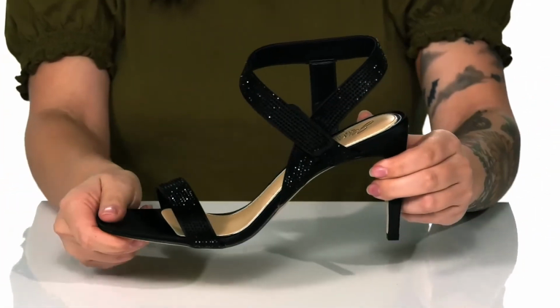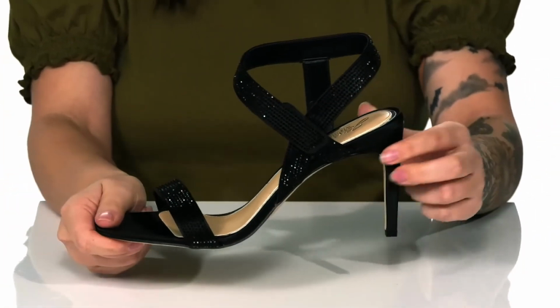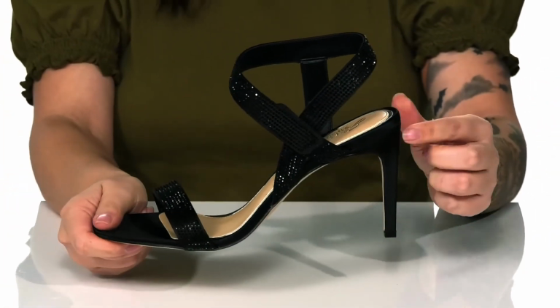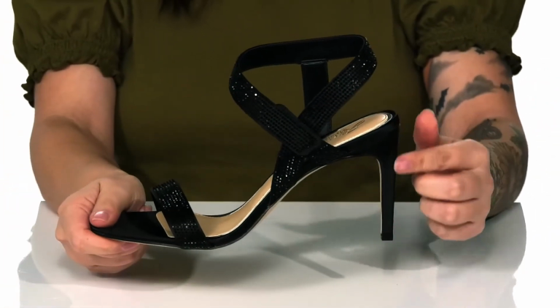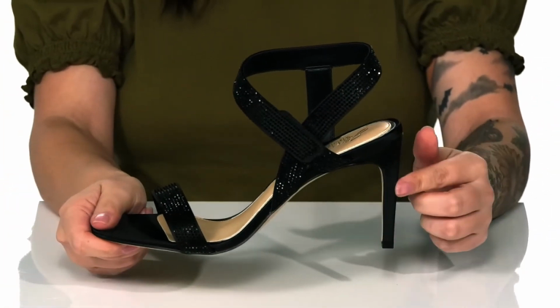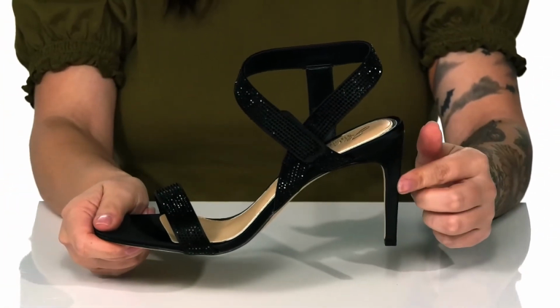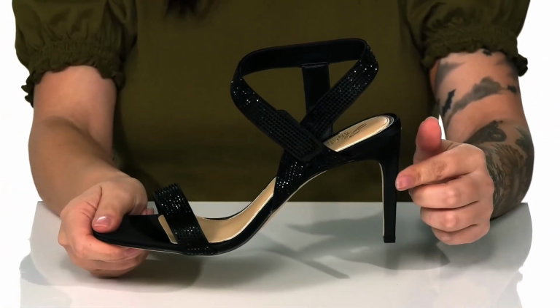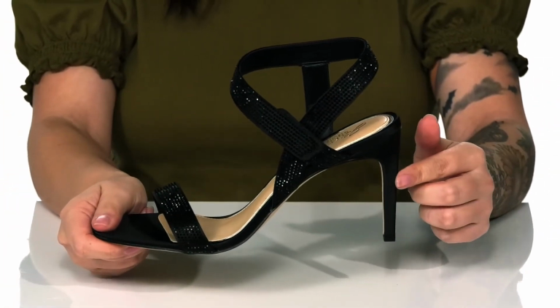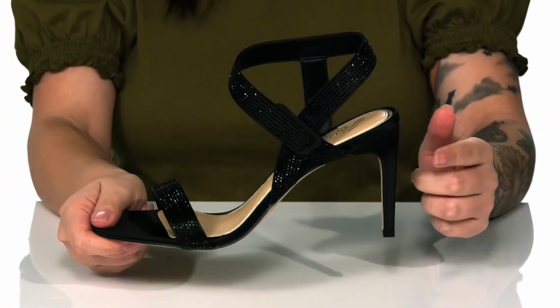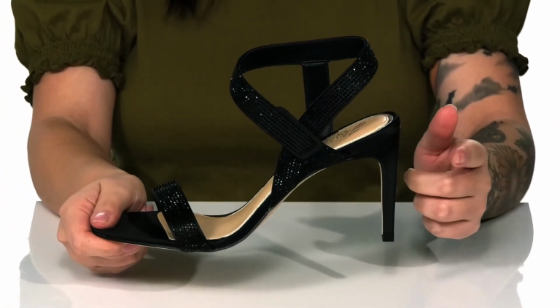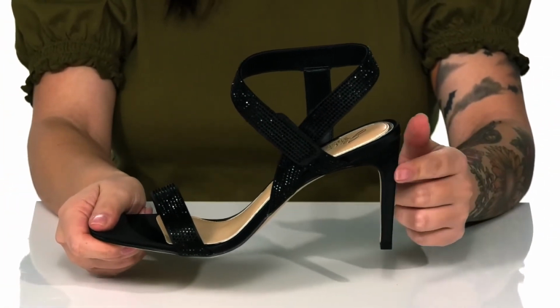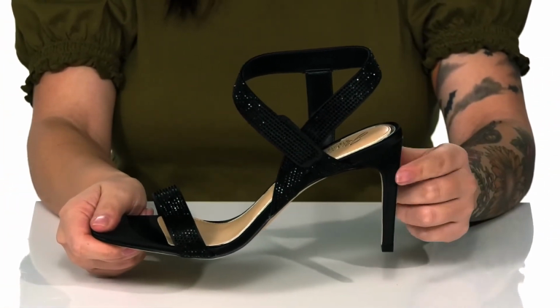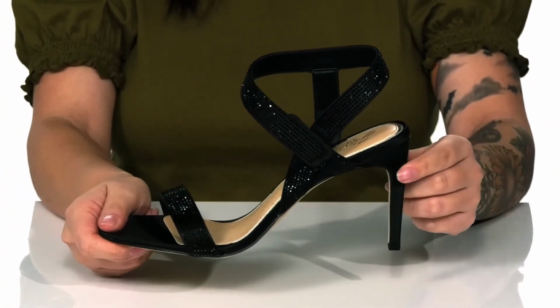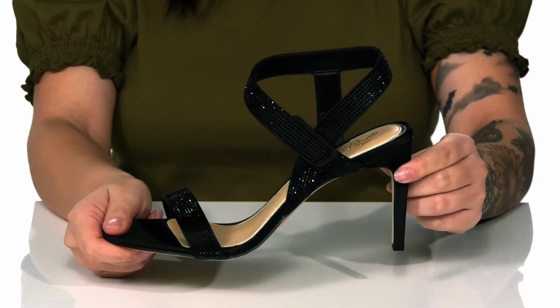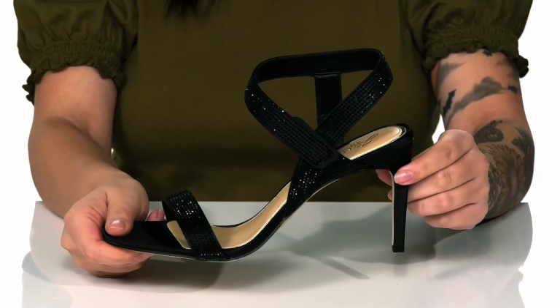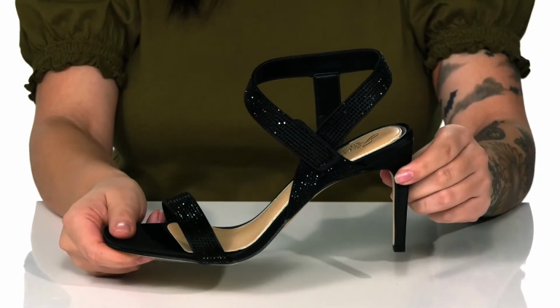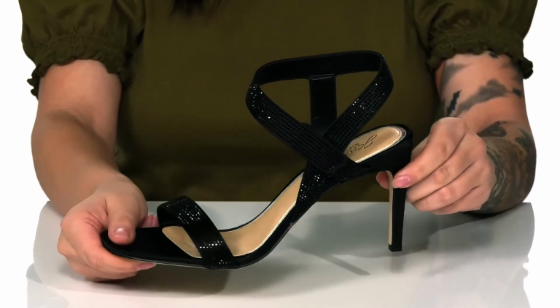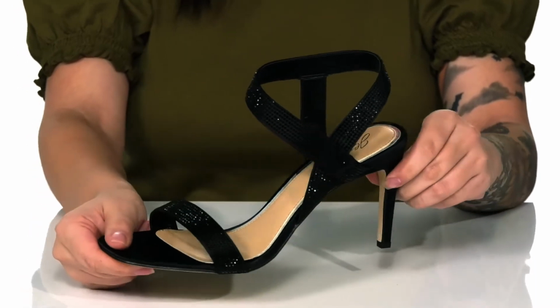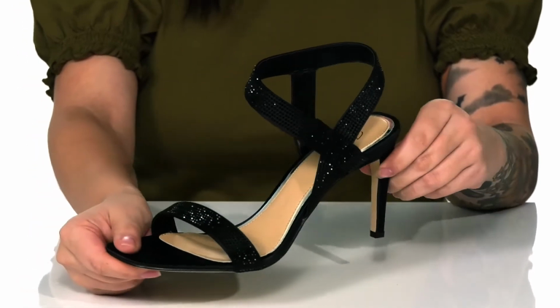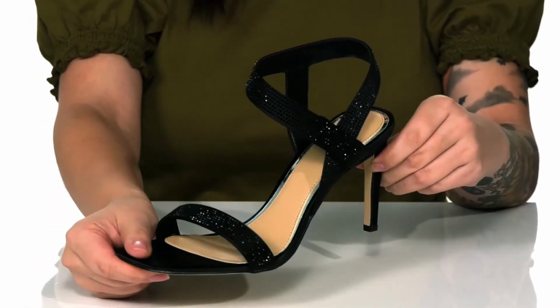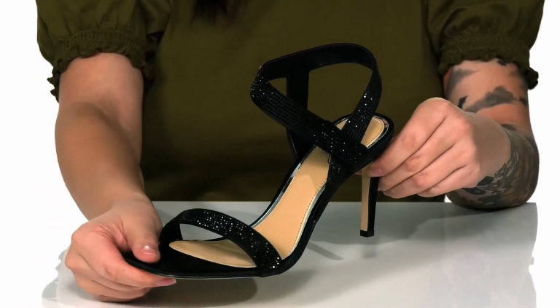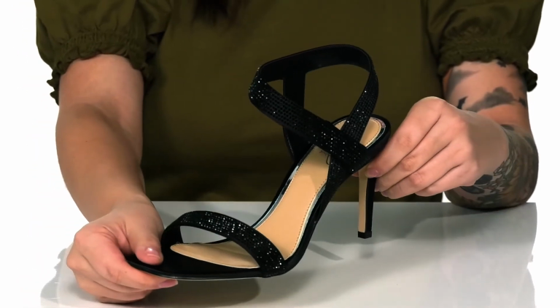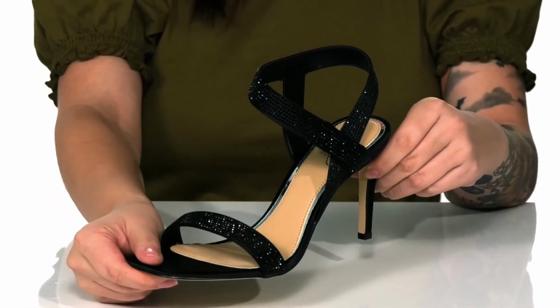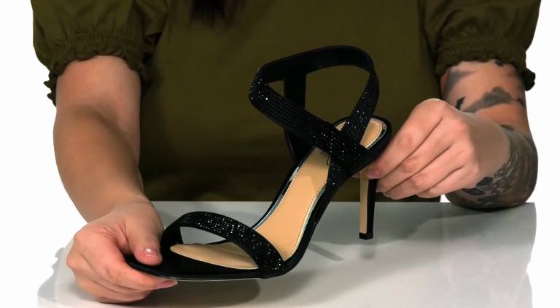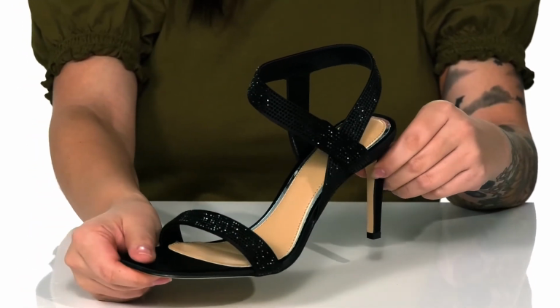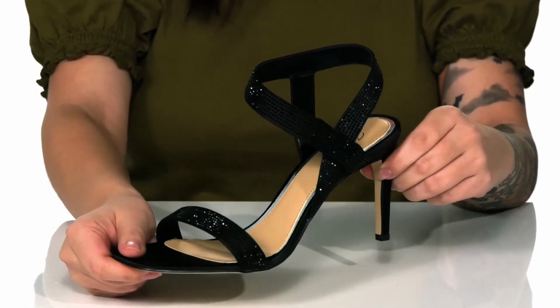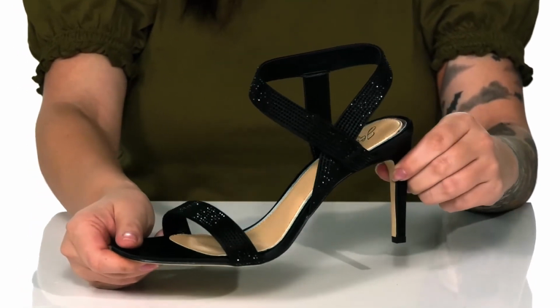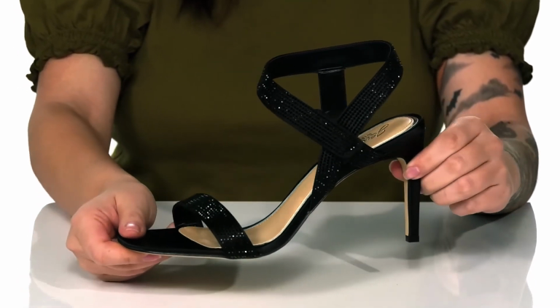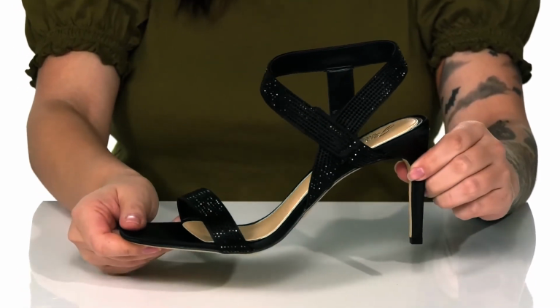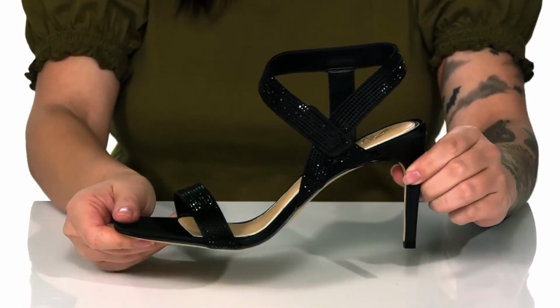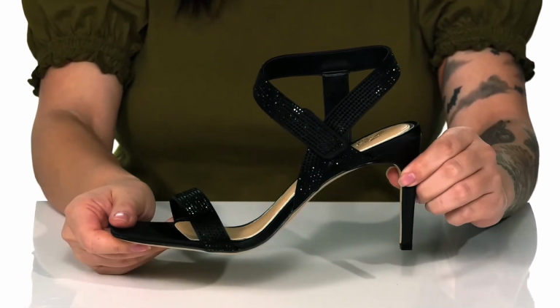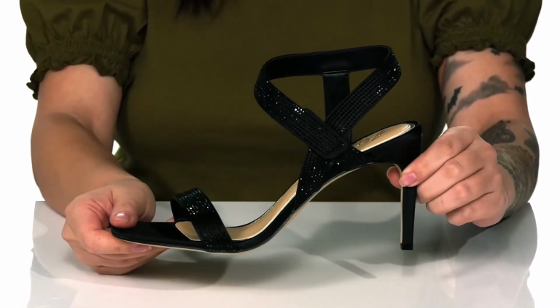At the back is a heel that's going to boost you up around three and a half inches. And I think these would pair so well with a red fit and flare dress.